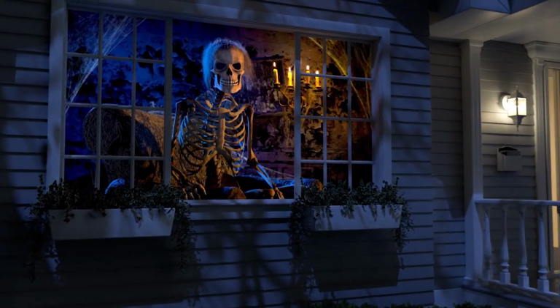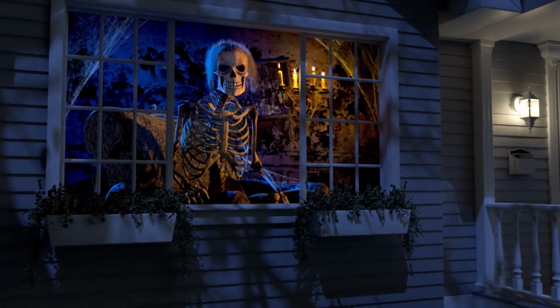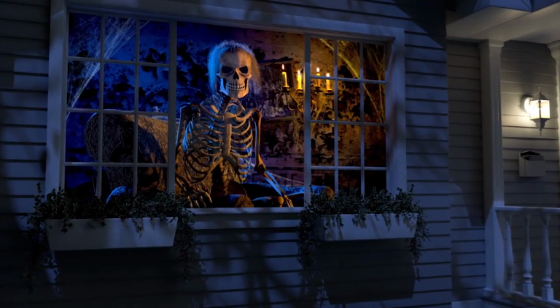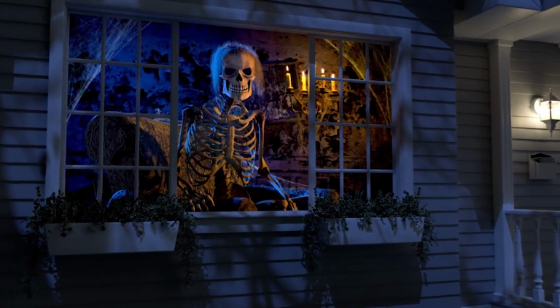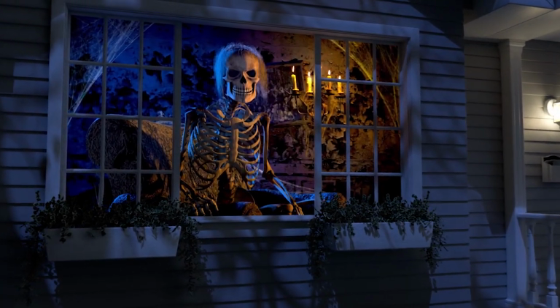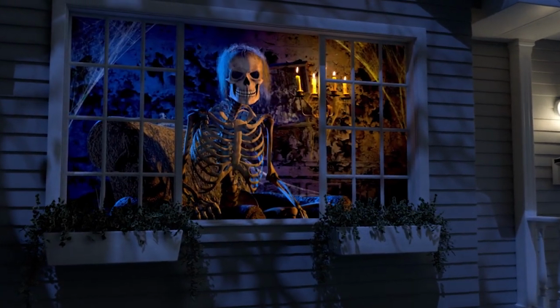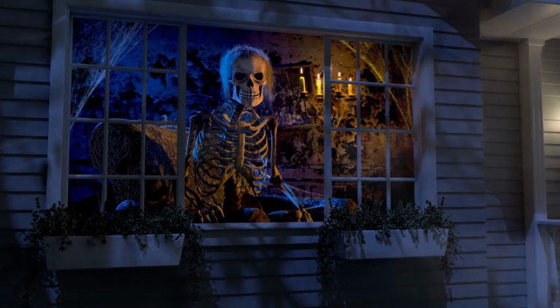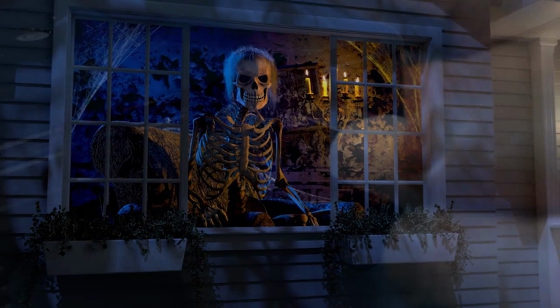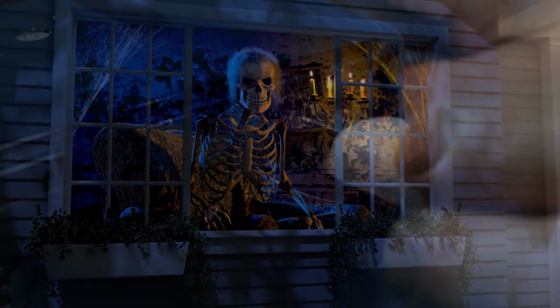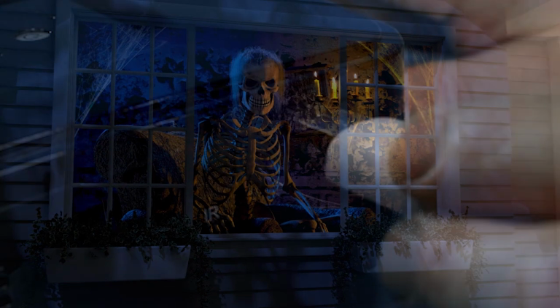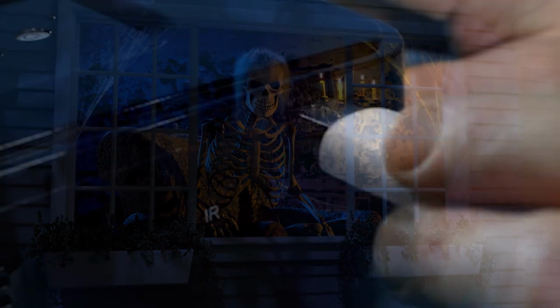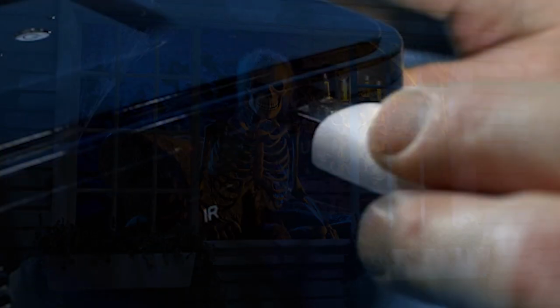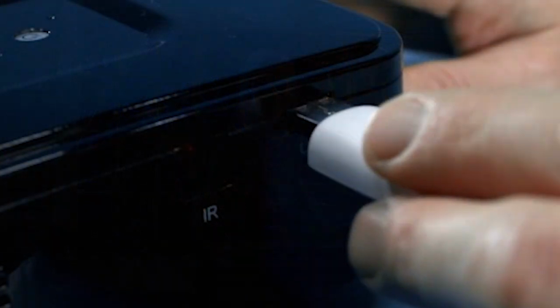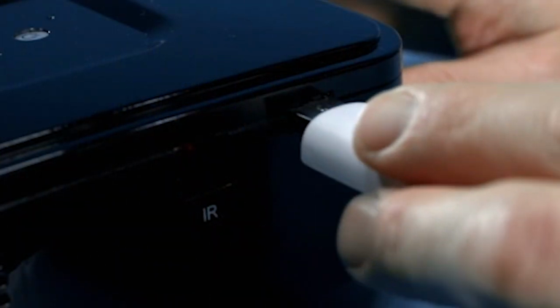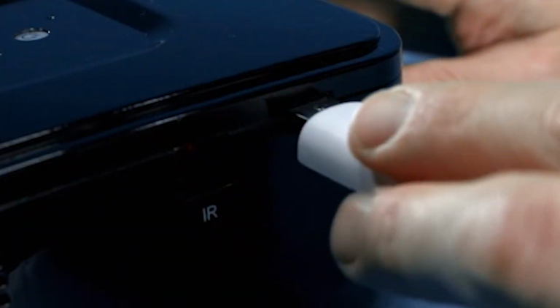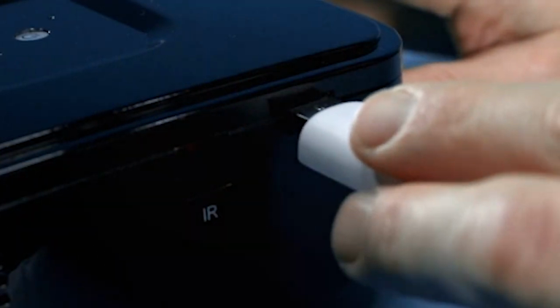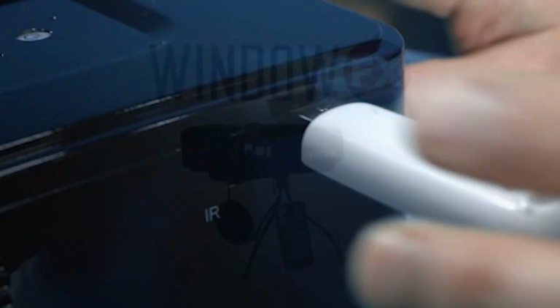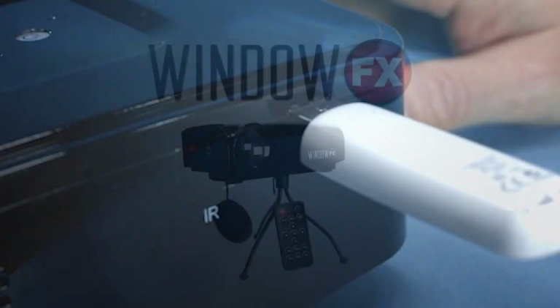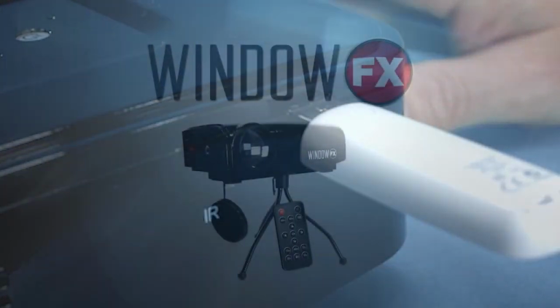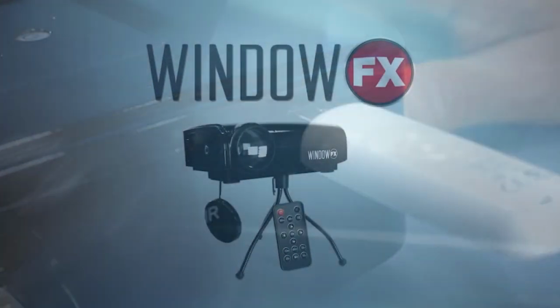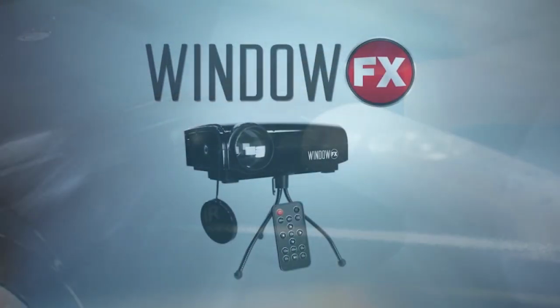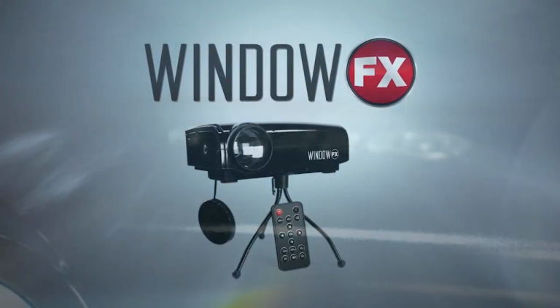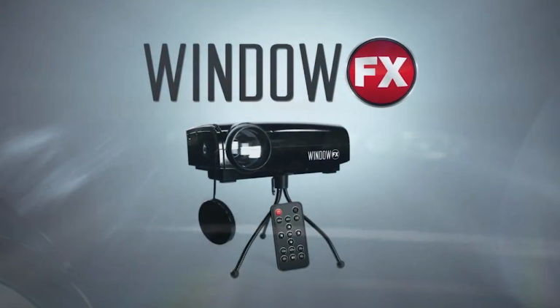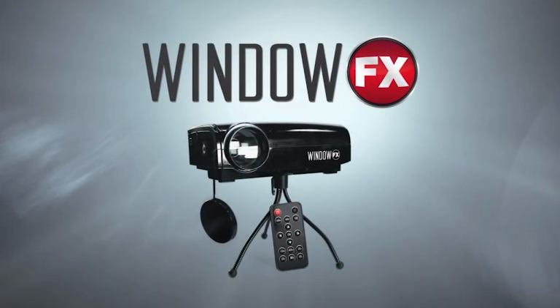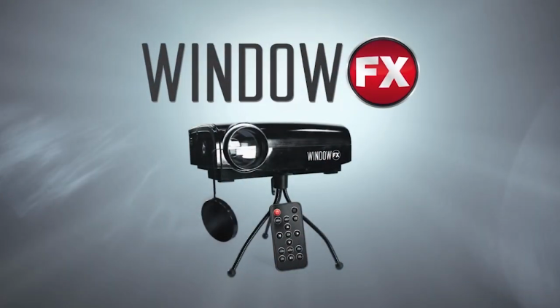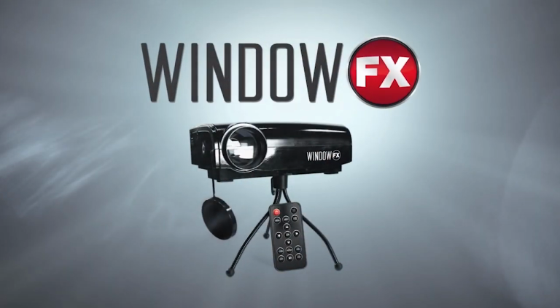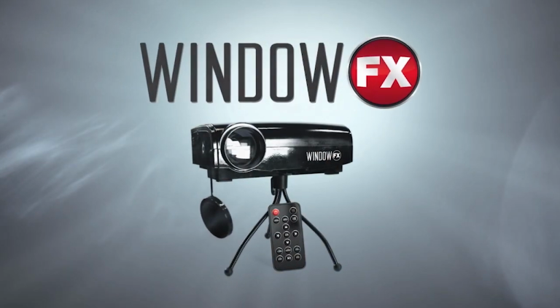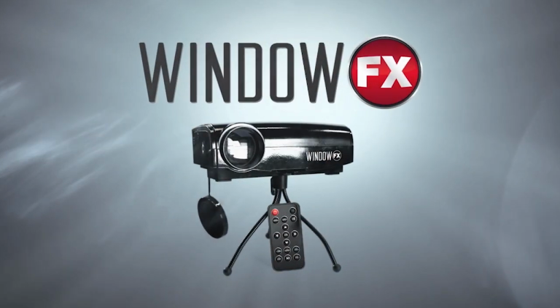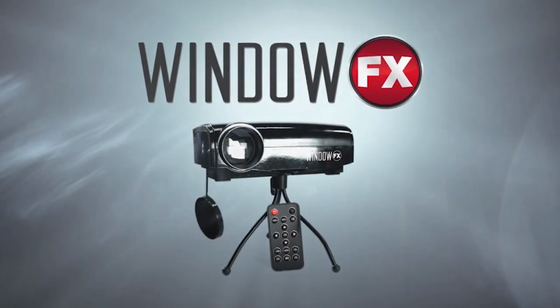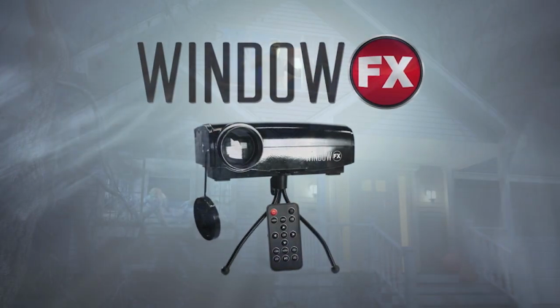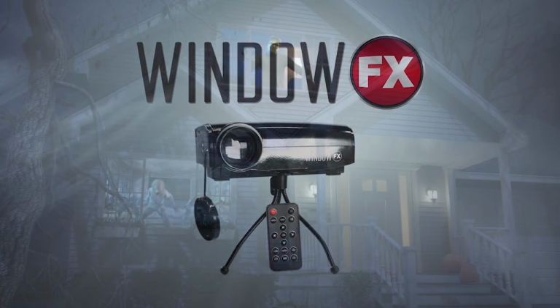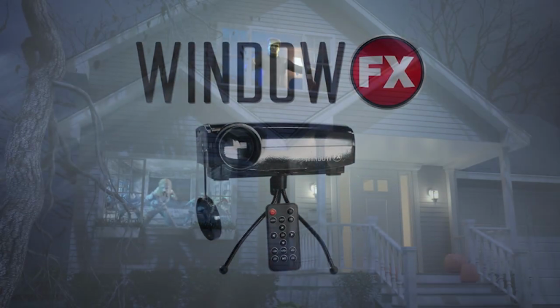Don't think you have to pack up when the holidays are over. Load your own videos and display at any time of the year.